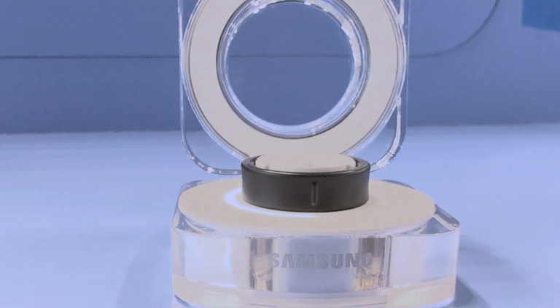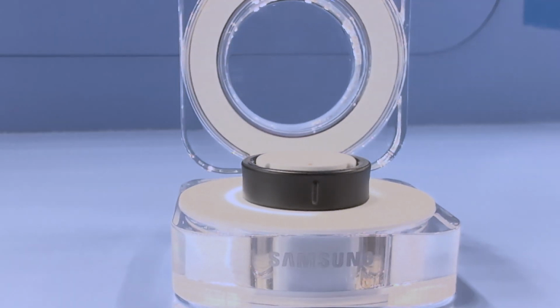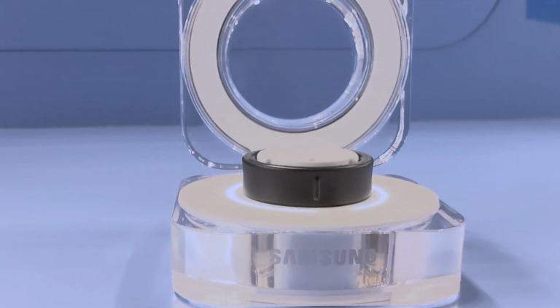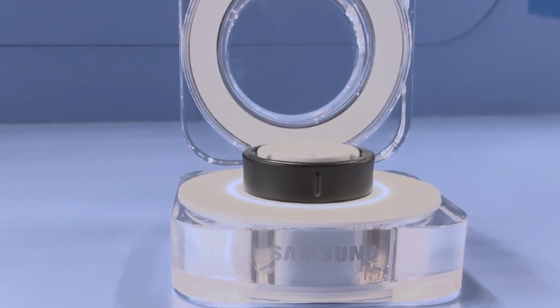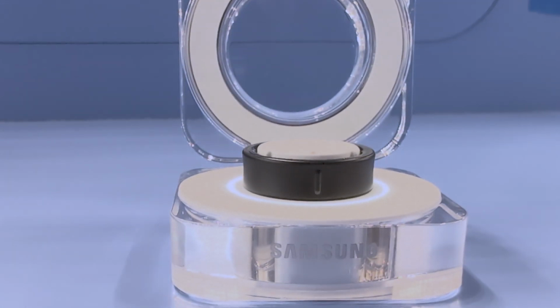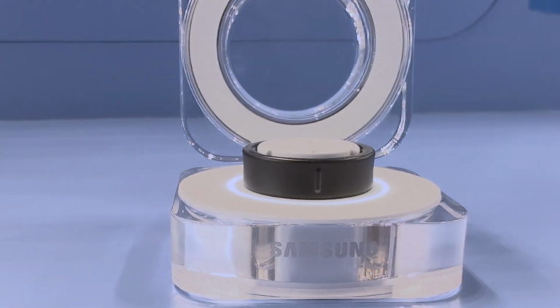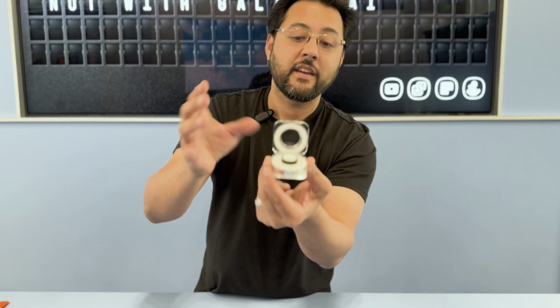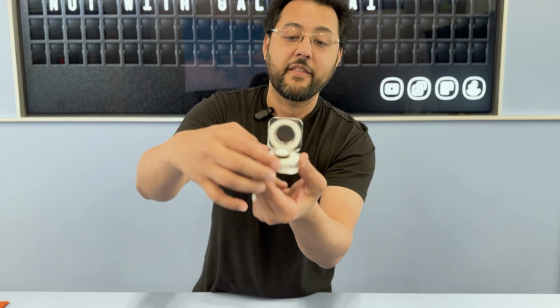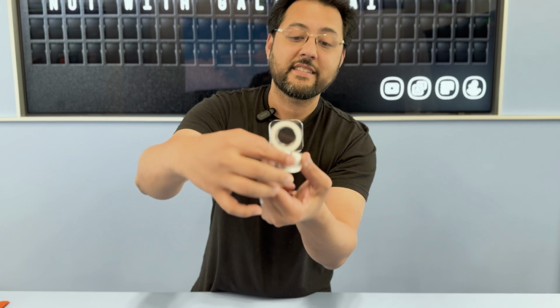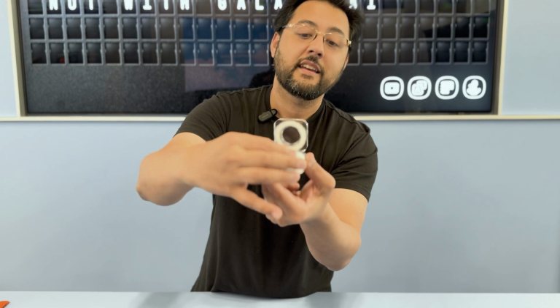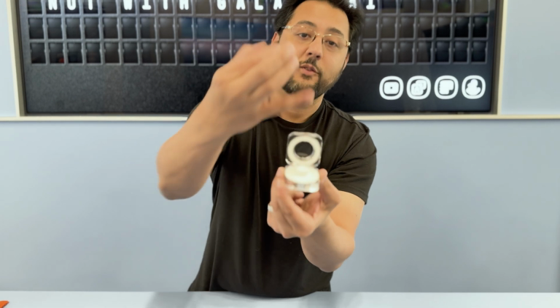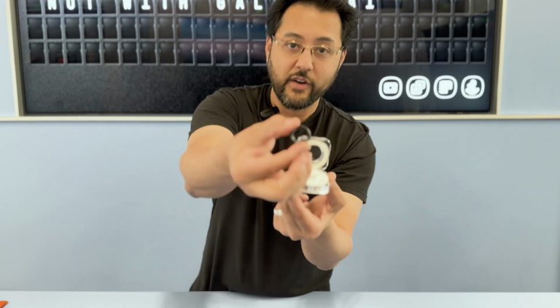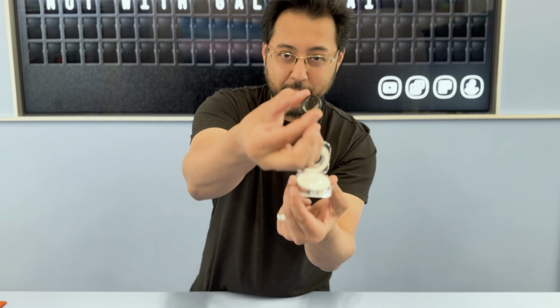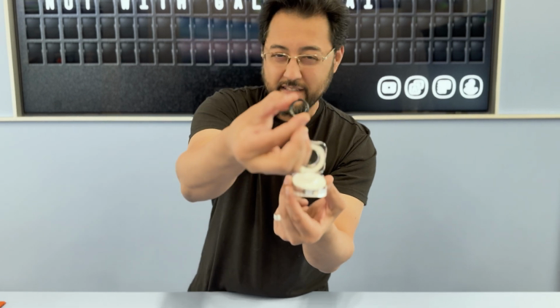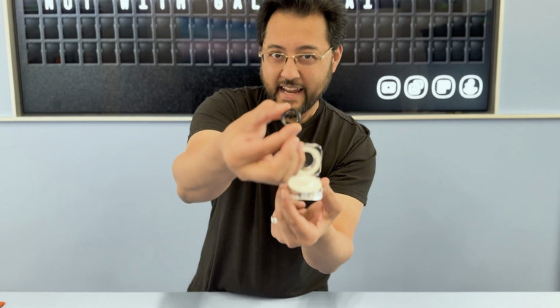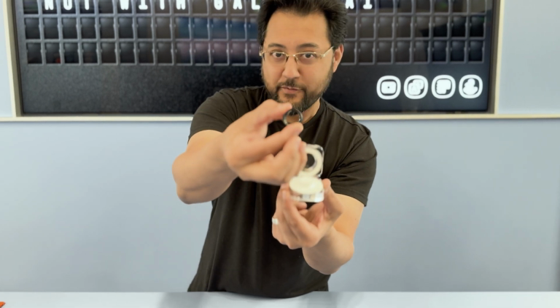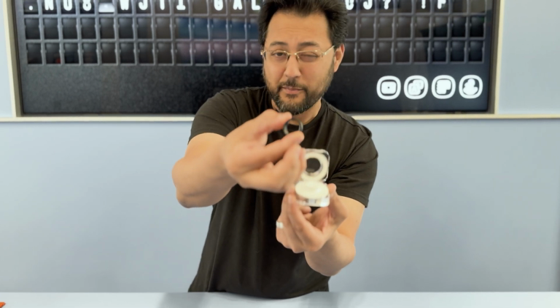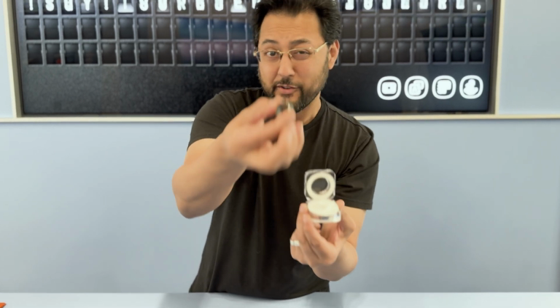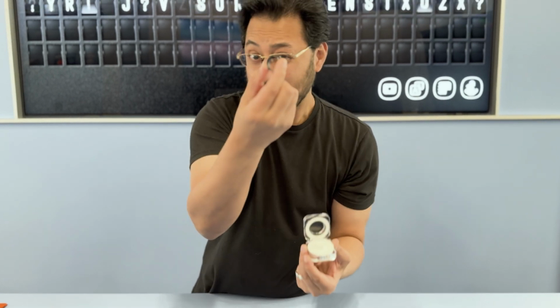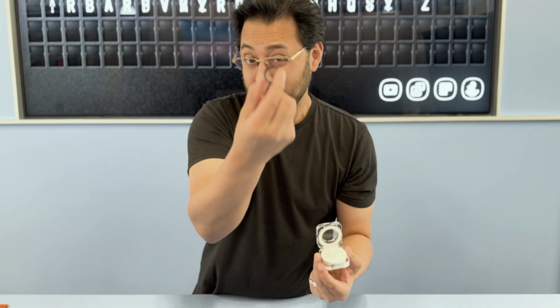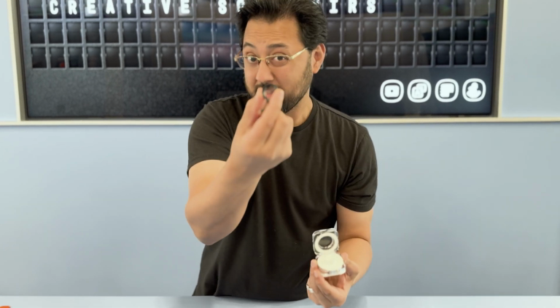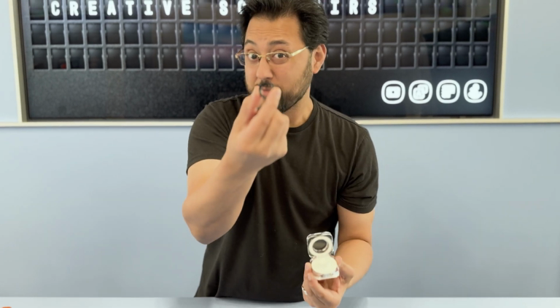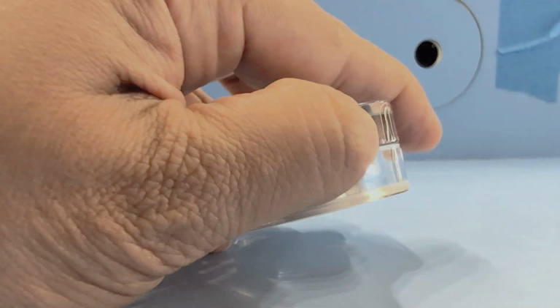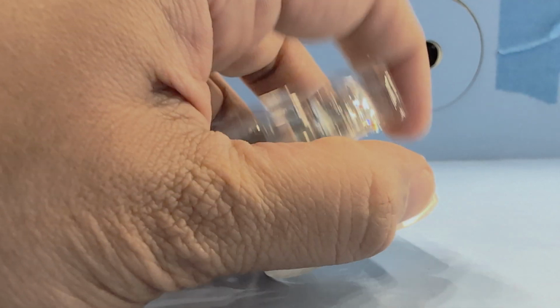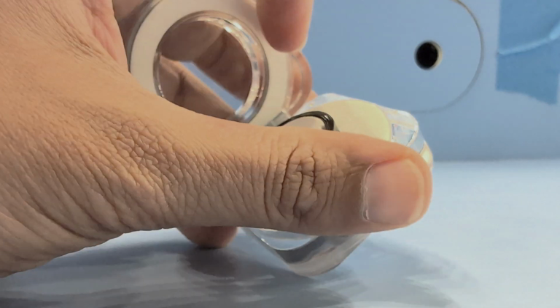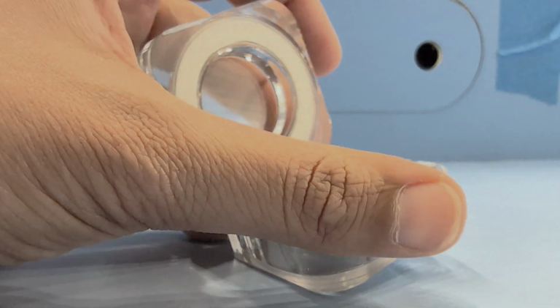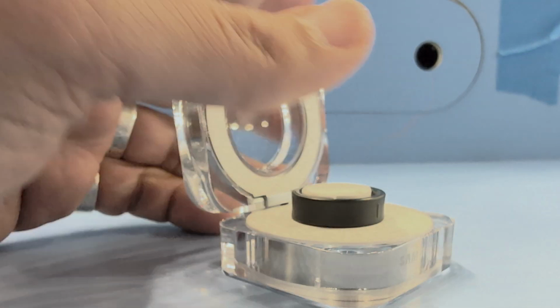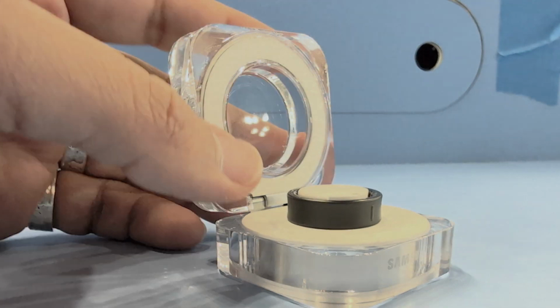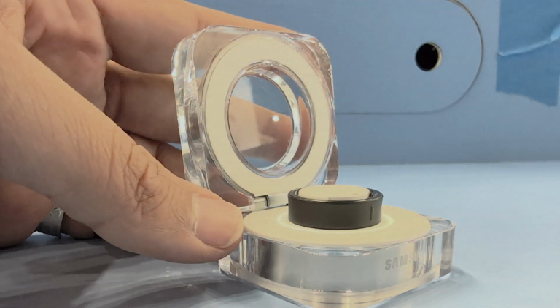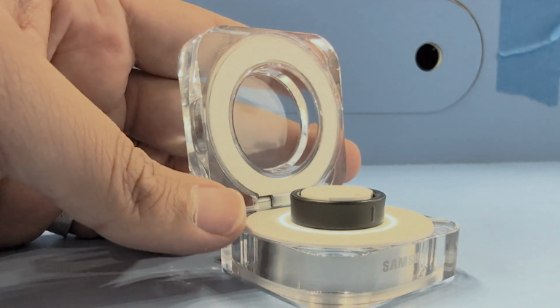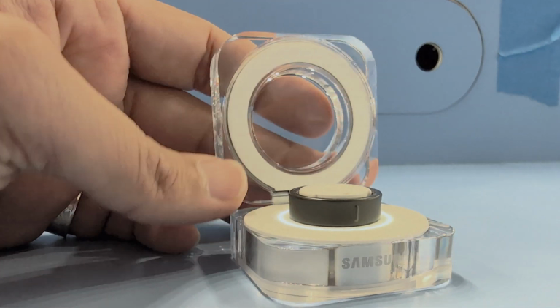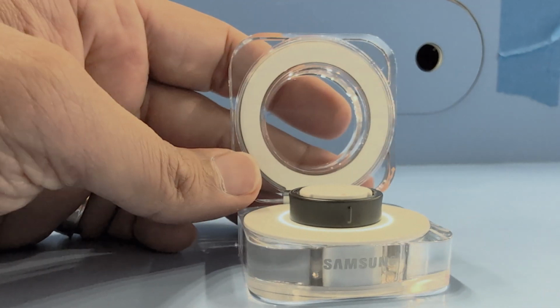This case will give the ring about a day and a half of battery. Samsung claims you'll get seven days worth of battery out of this device.